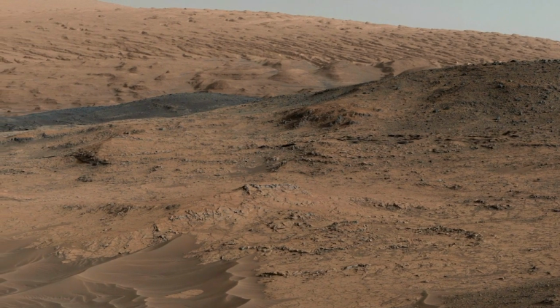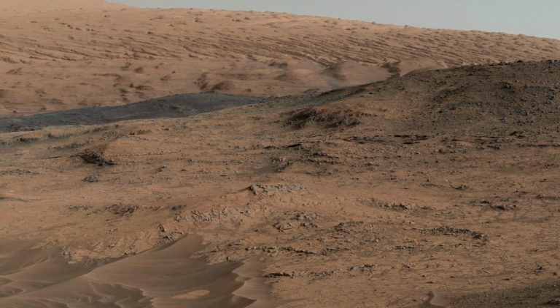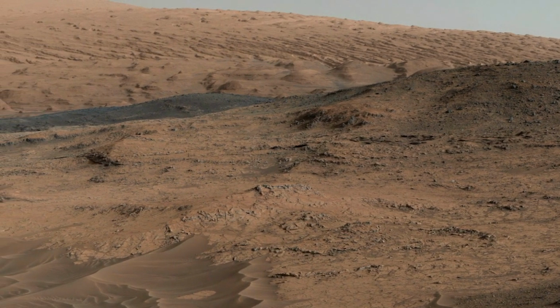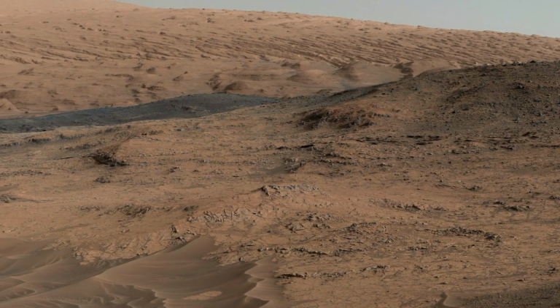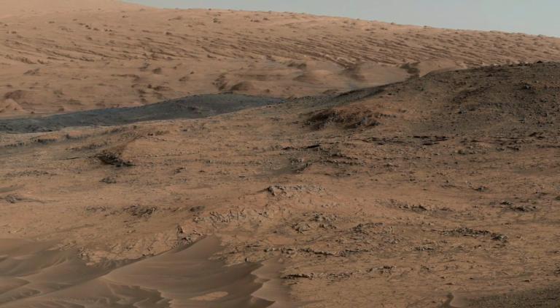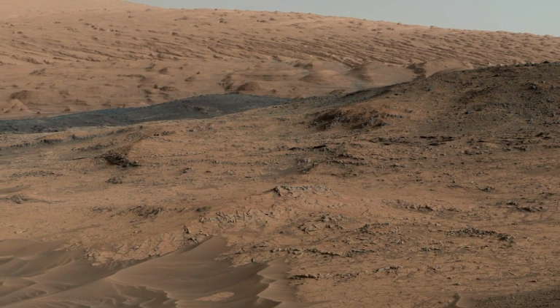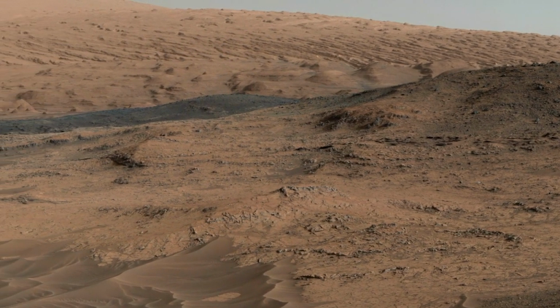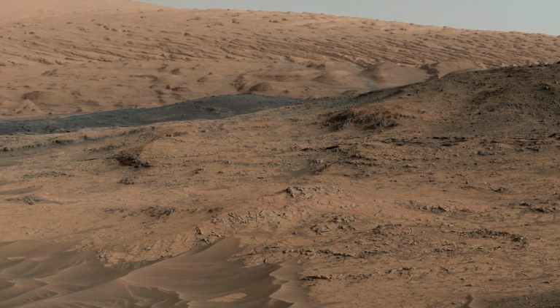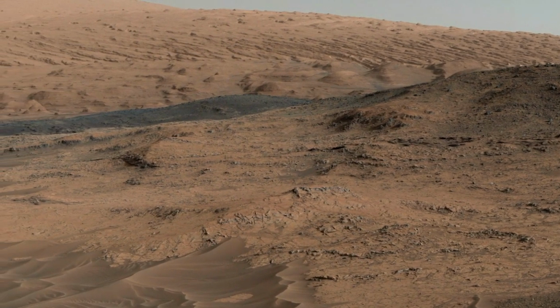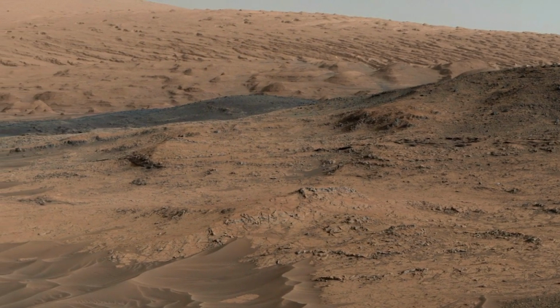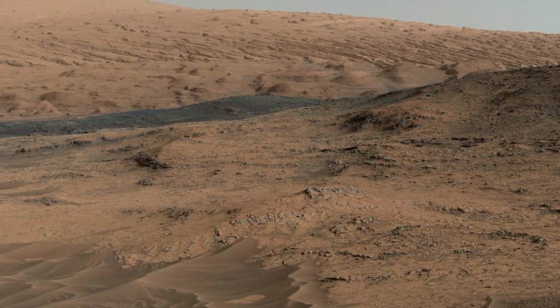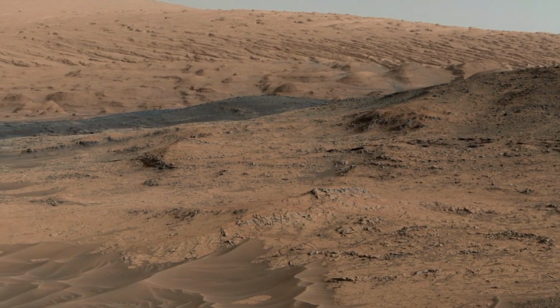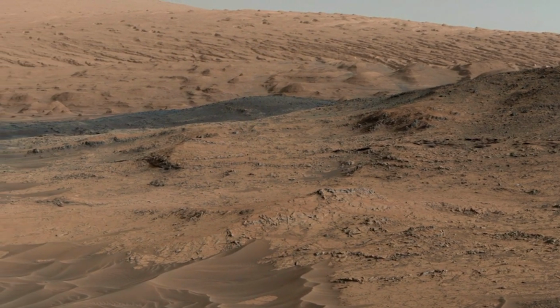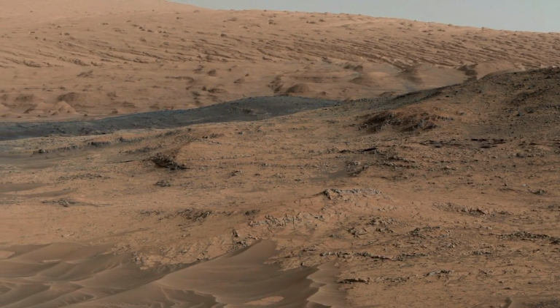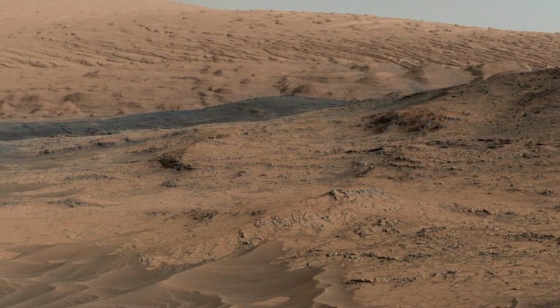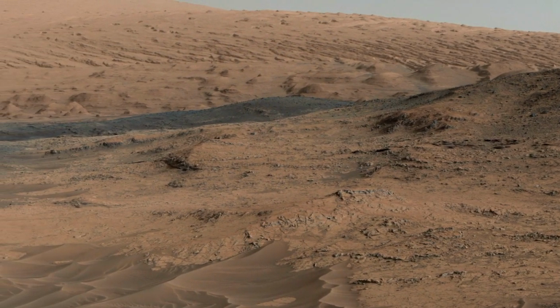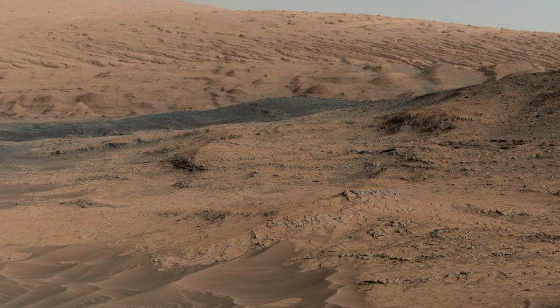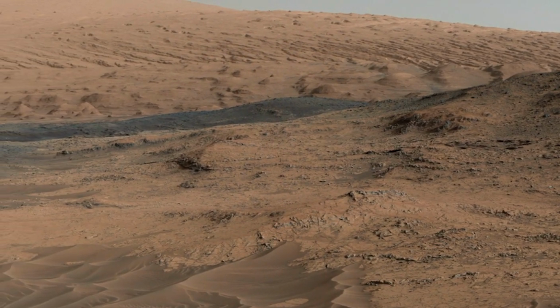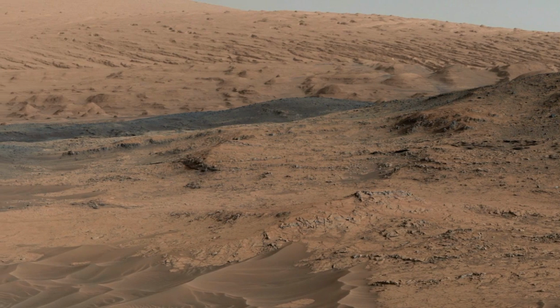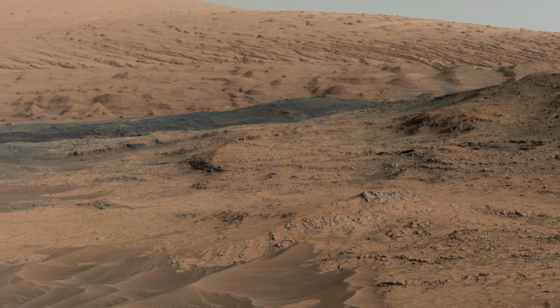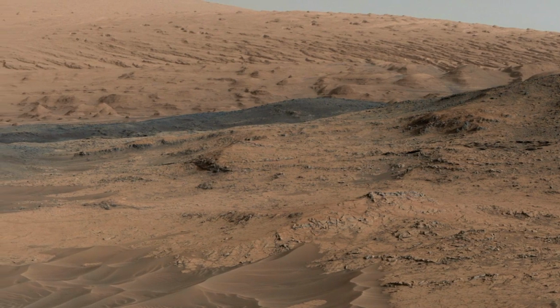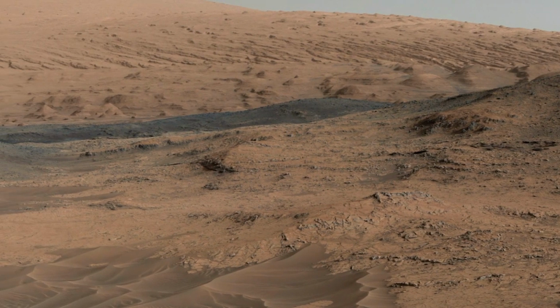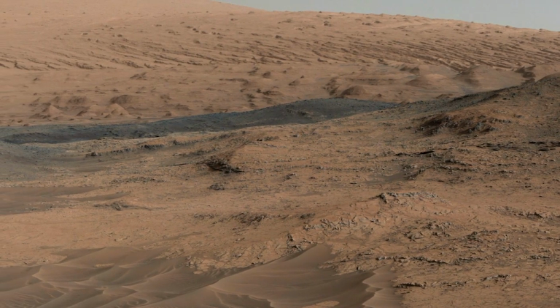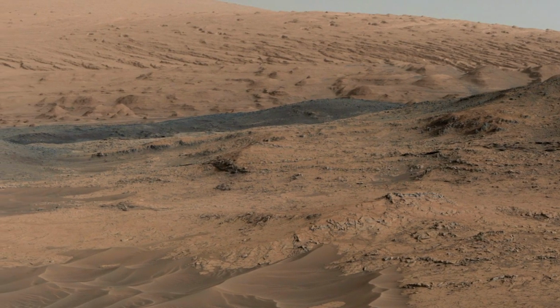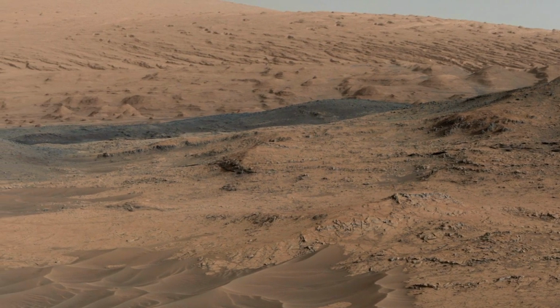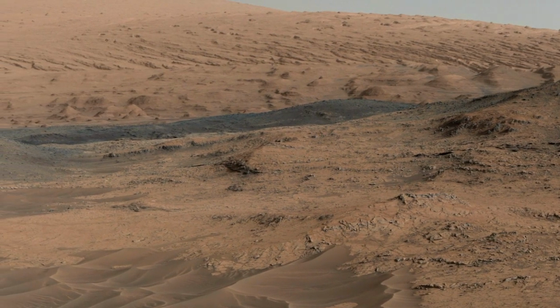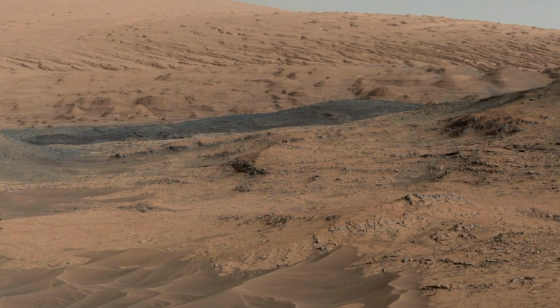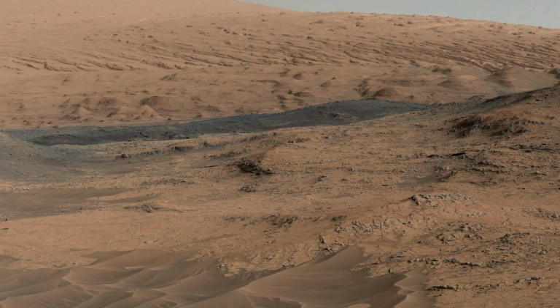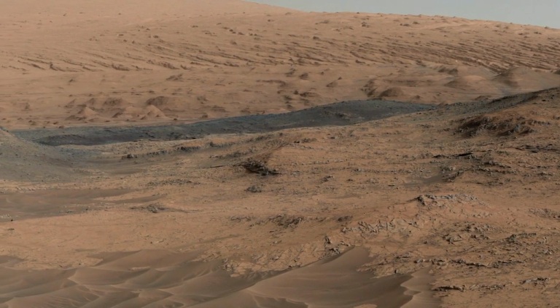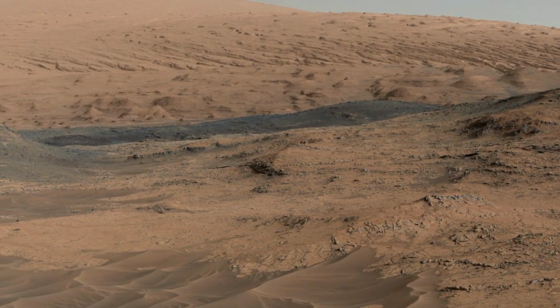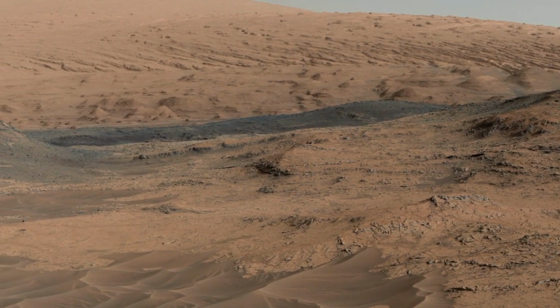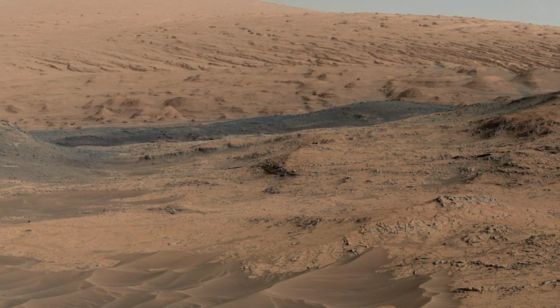We're now more sure than ever that we're going to learn a lot about the early history of Mars, its changing climate, and the potential for Mars to support life.